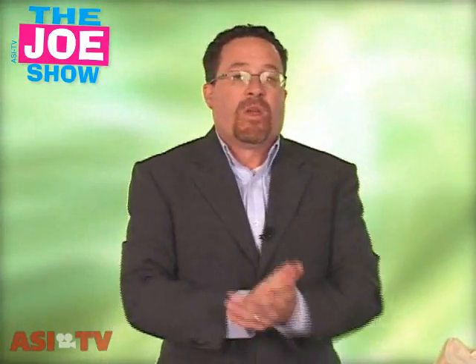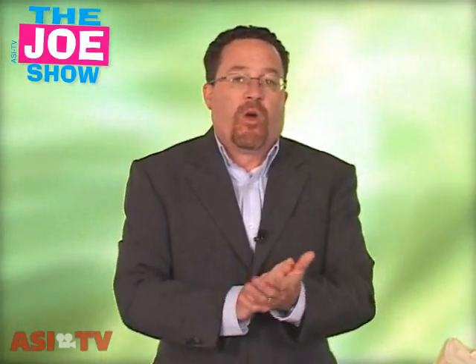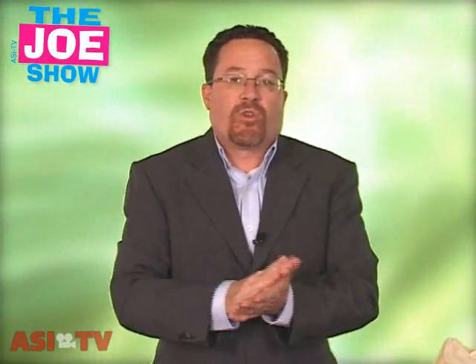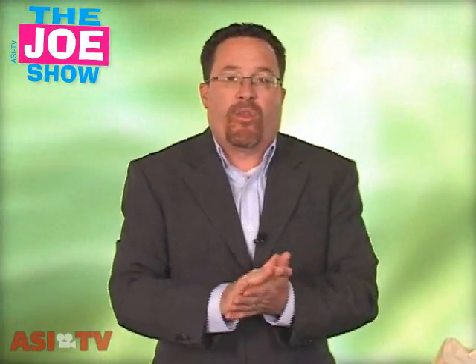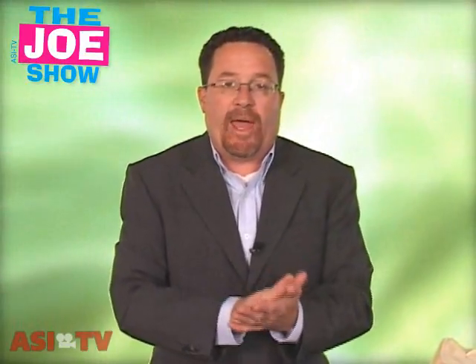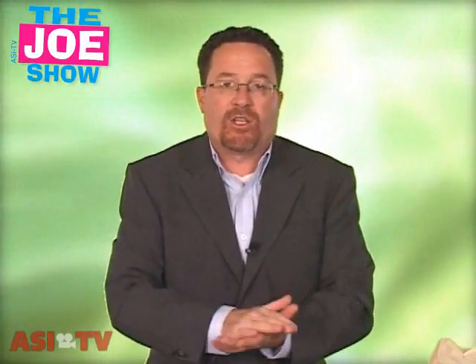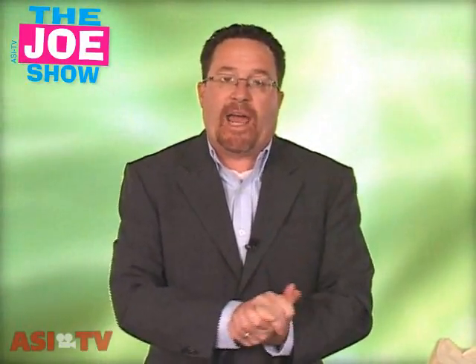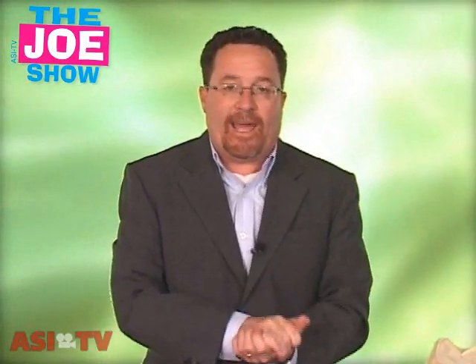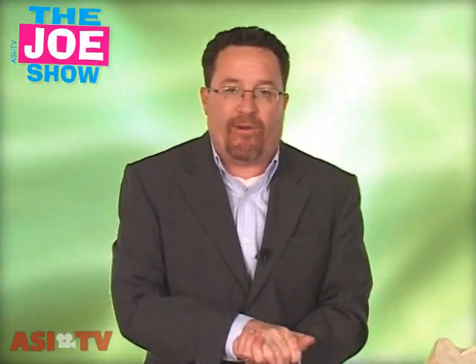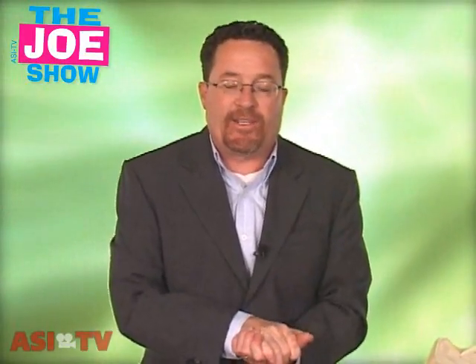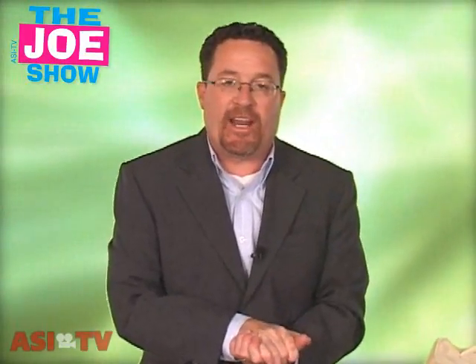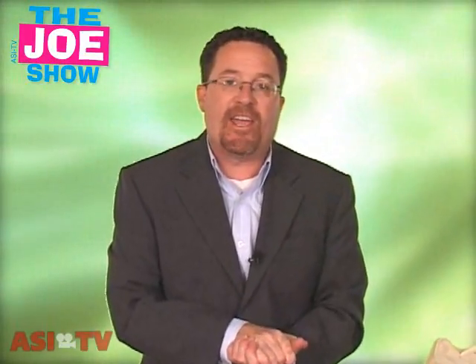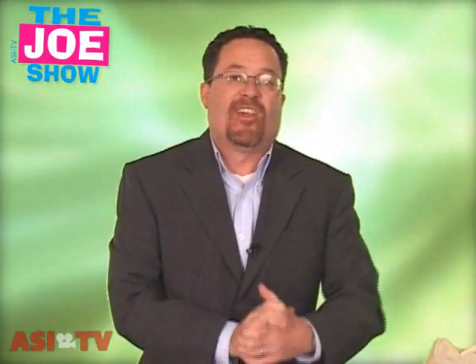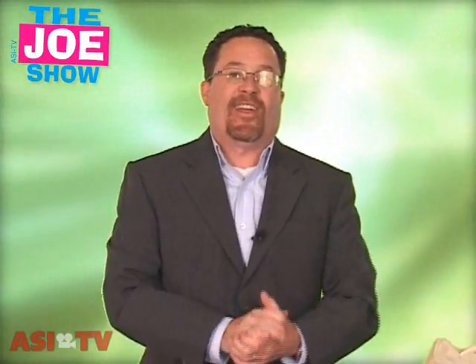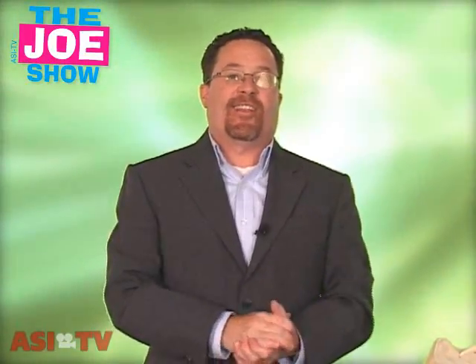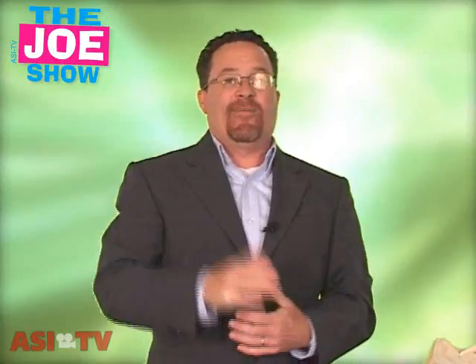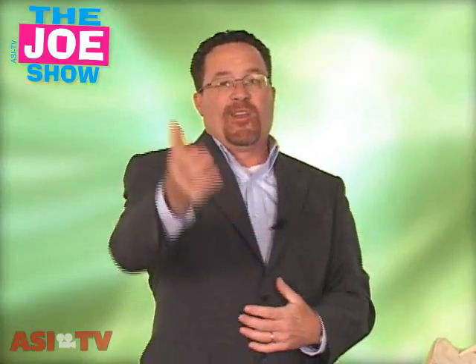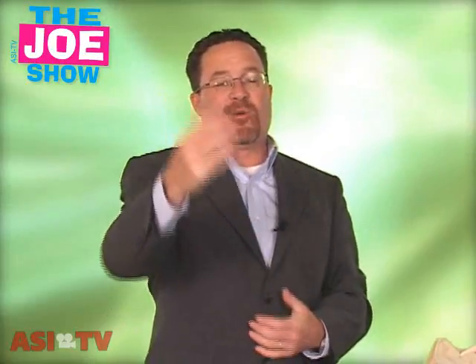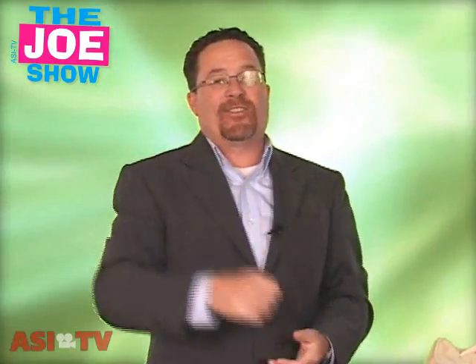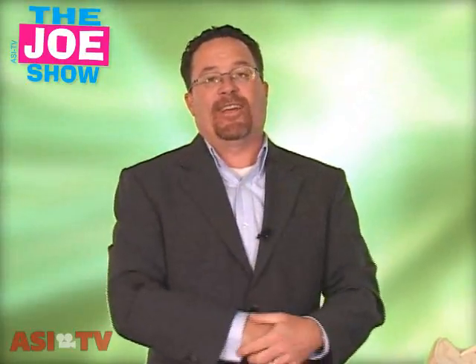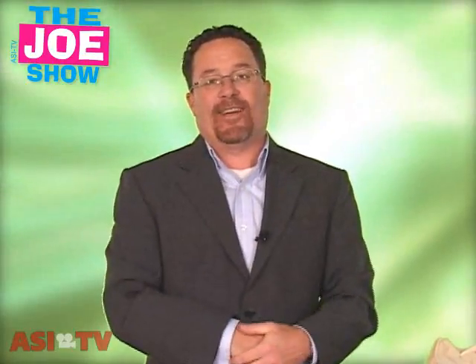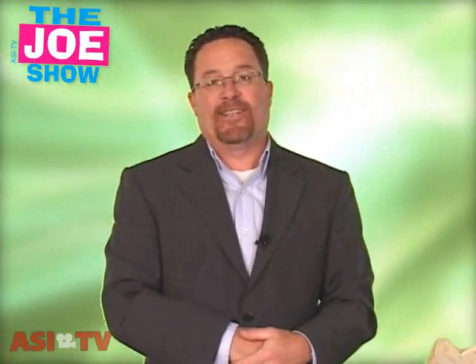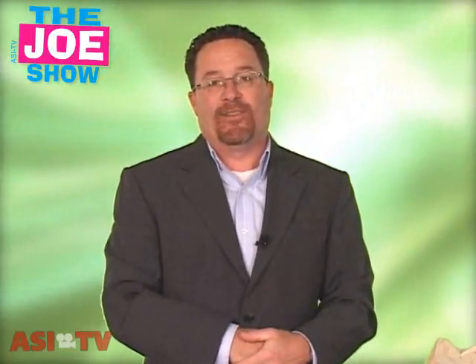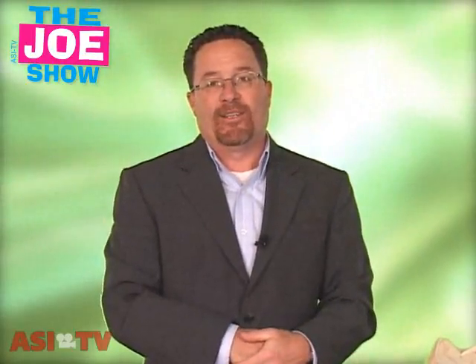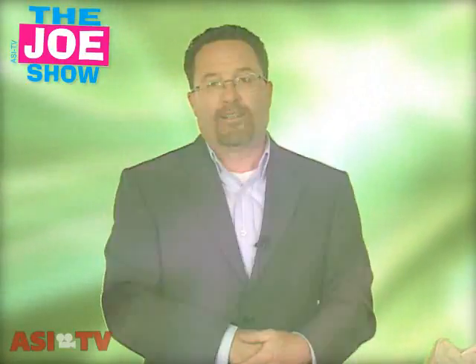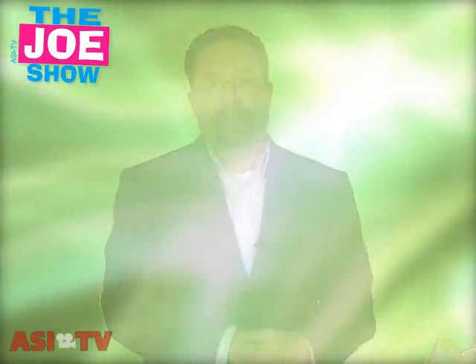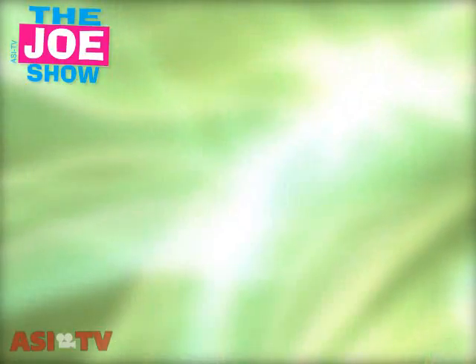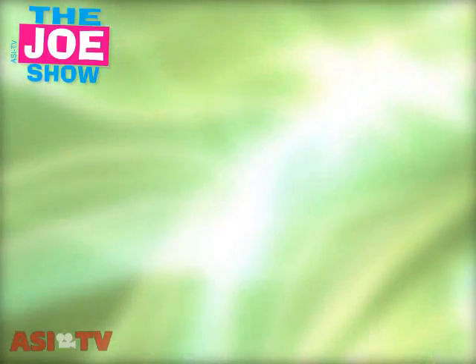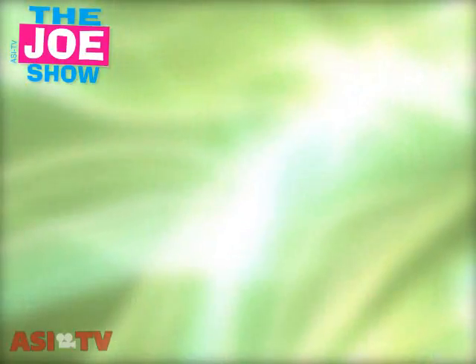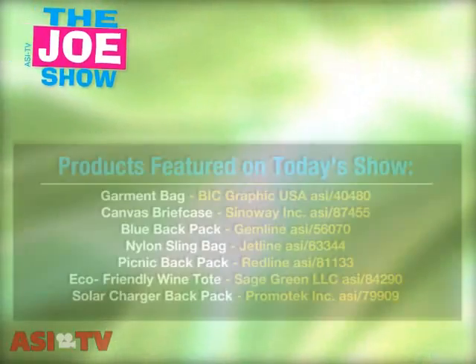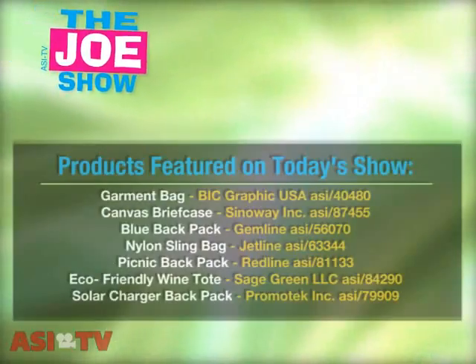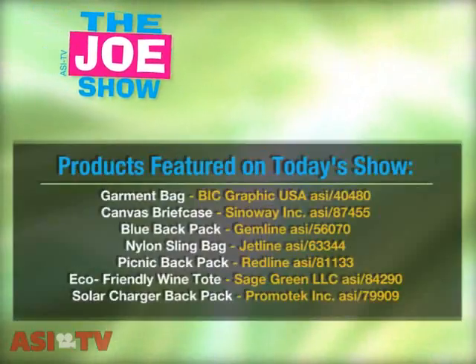Well, those are all the bags I have for you today. Thanks a lot — you're watching ASI TV. Thank you.